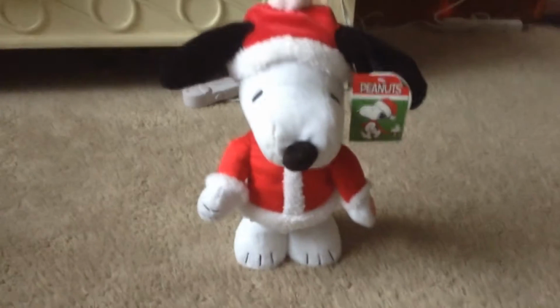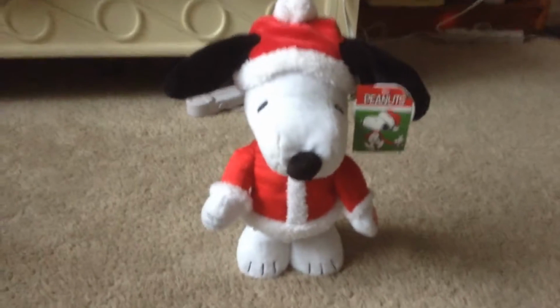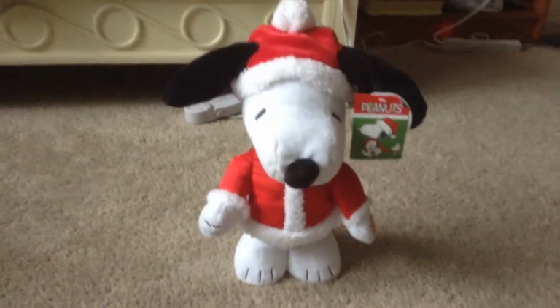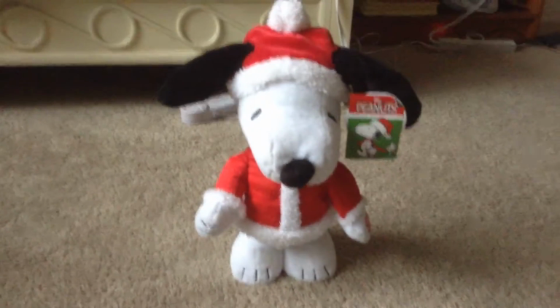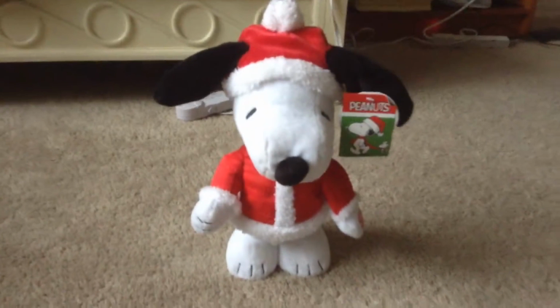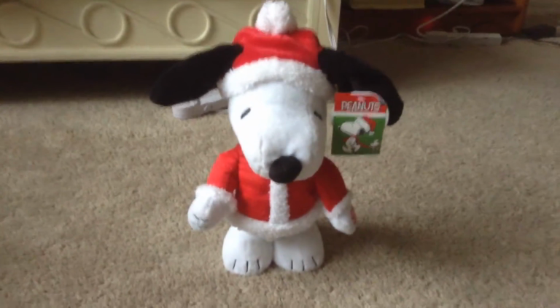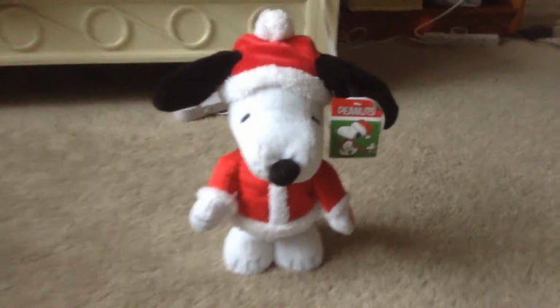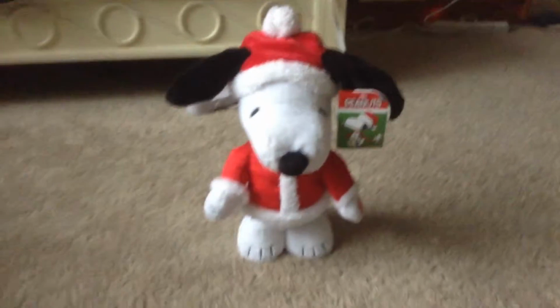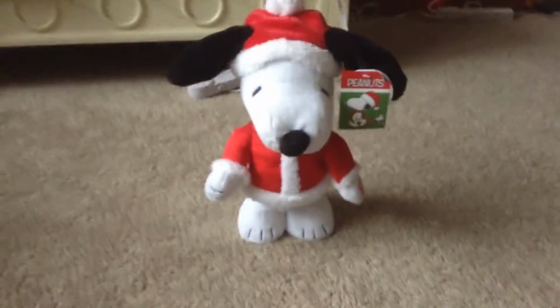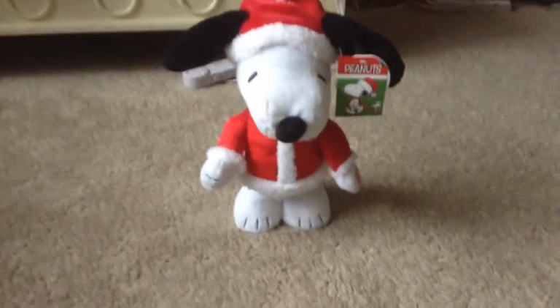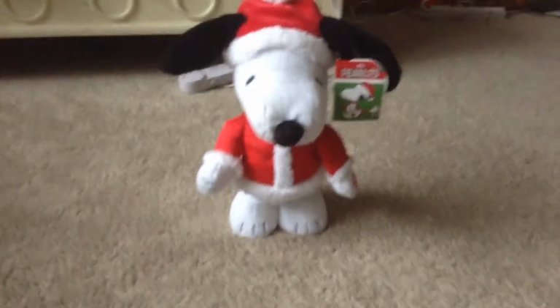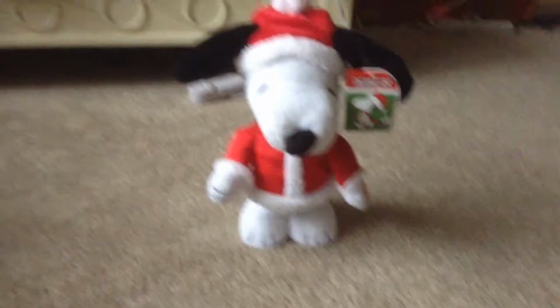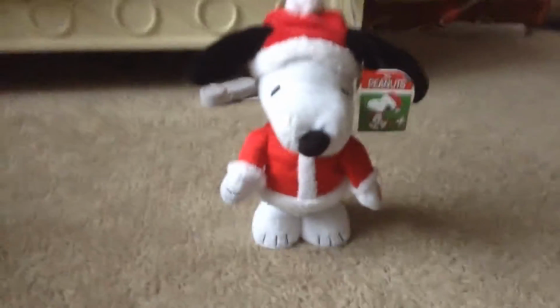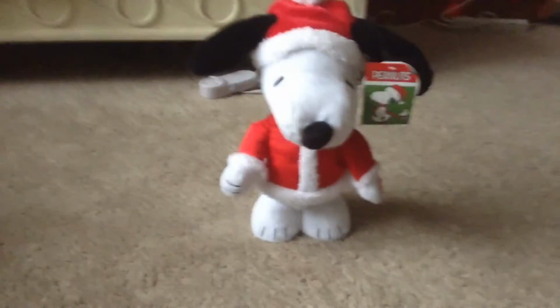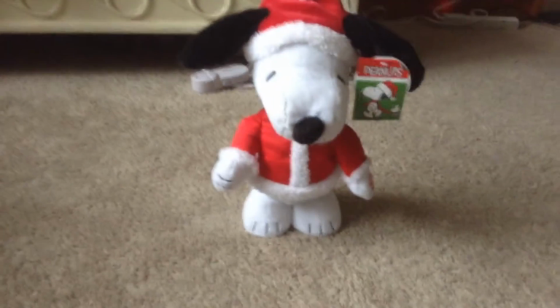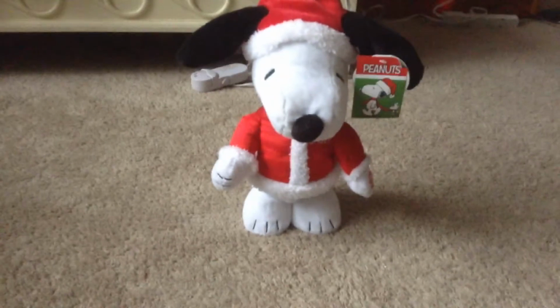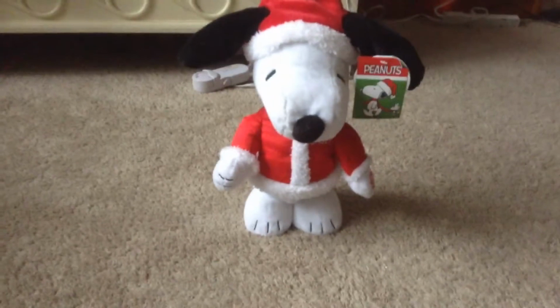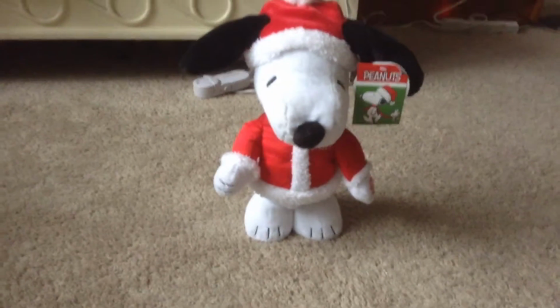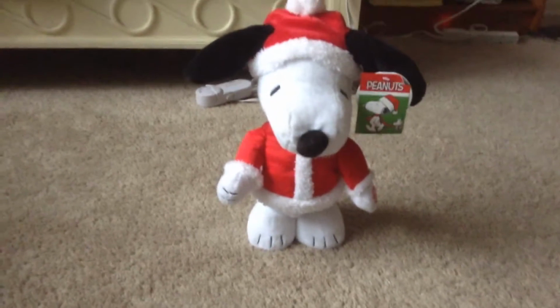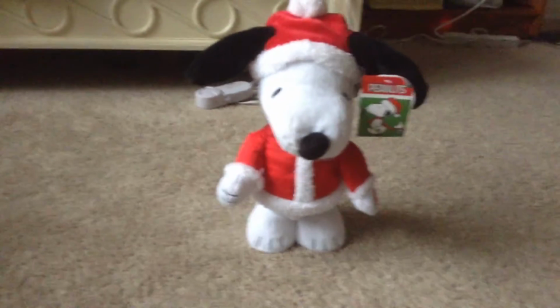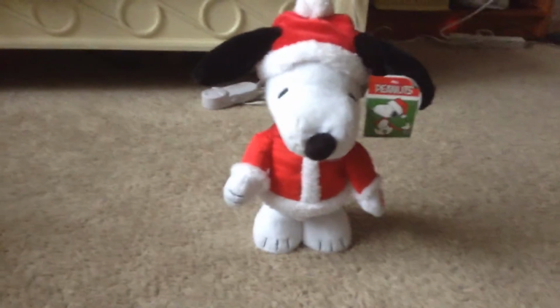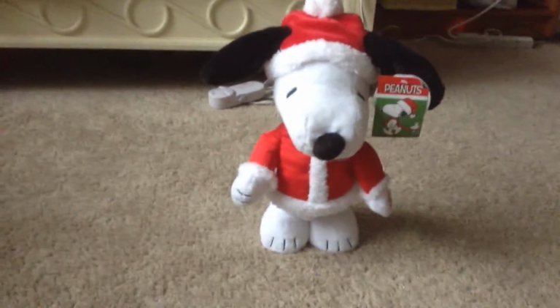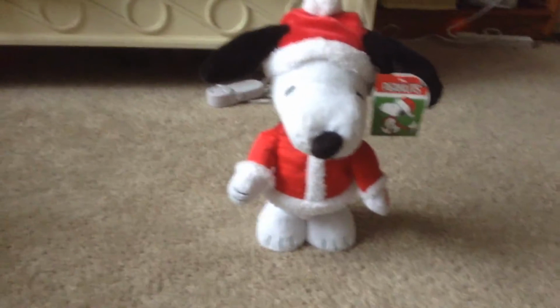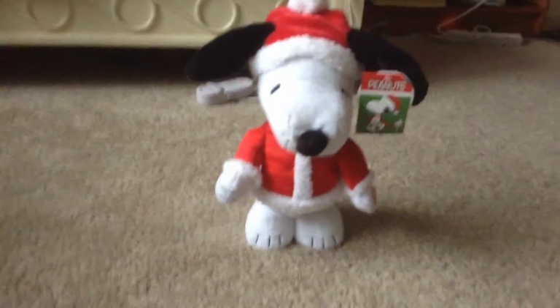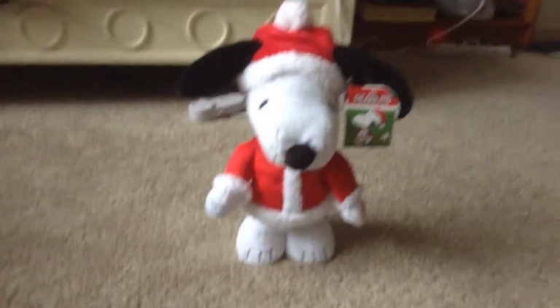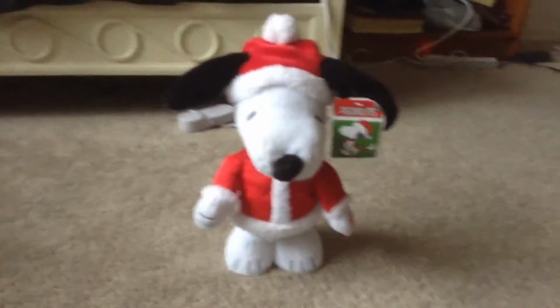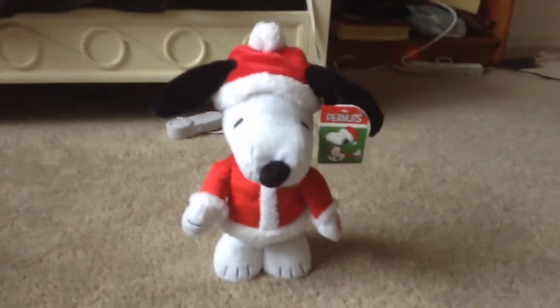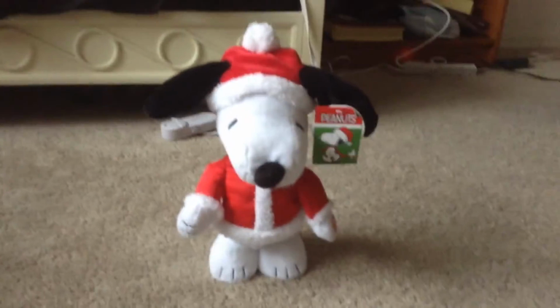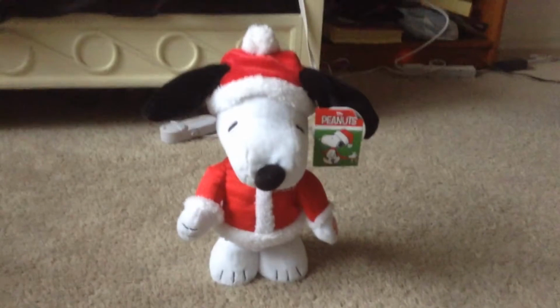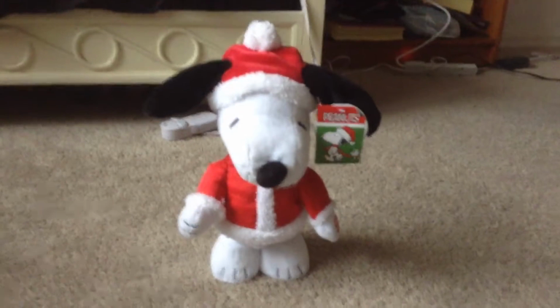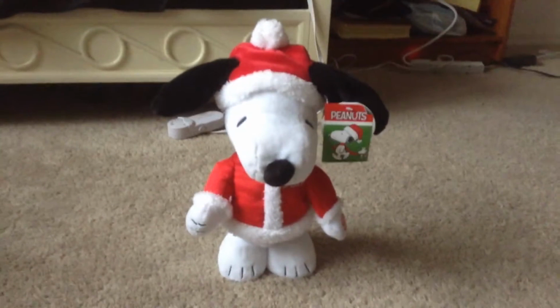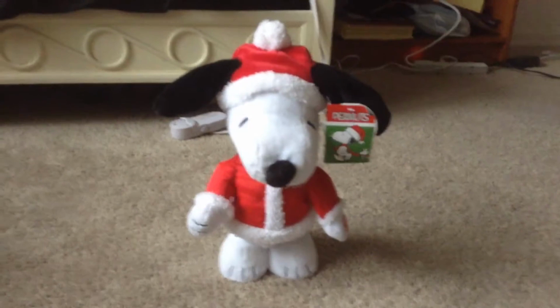And the first time I got him, he was dancing fine.